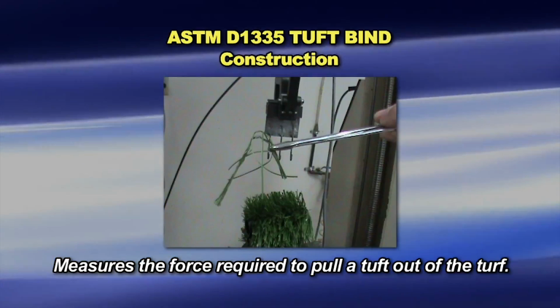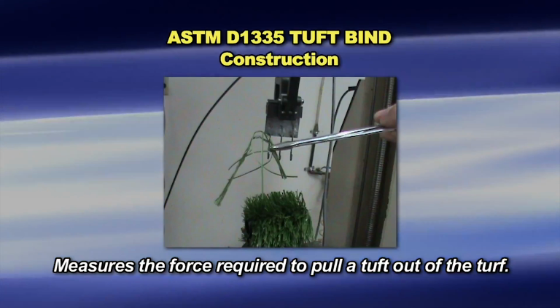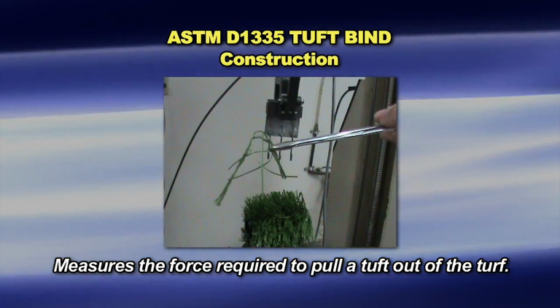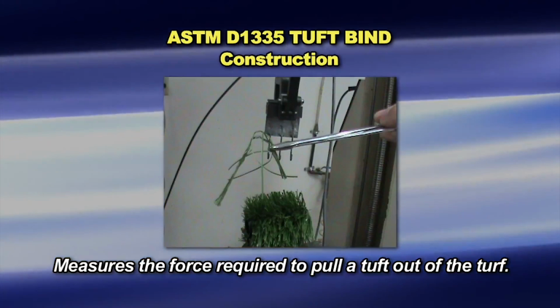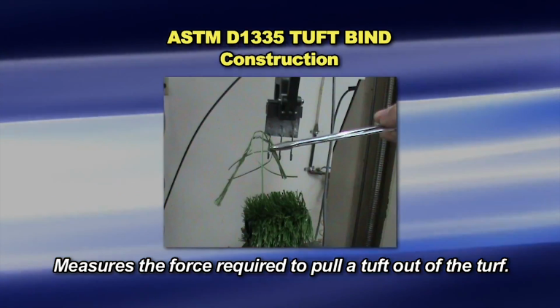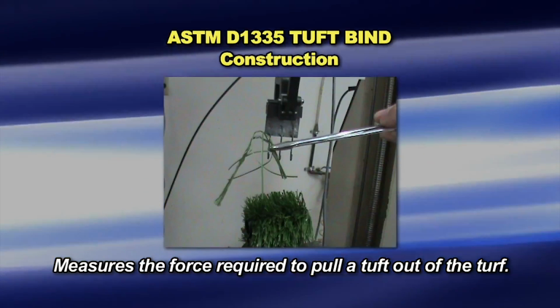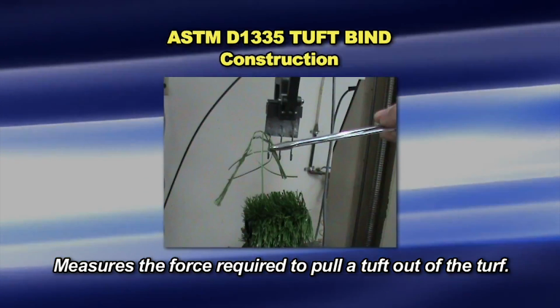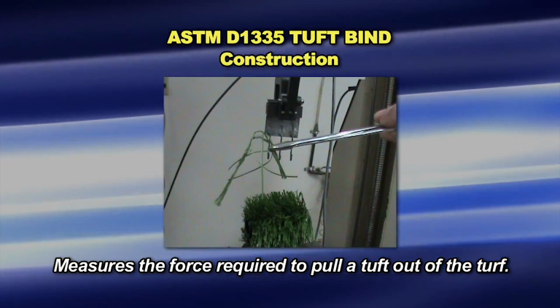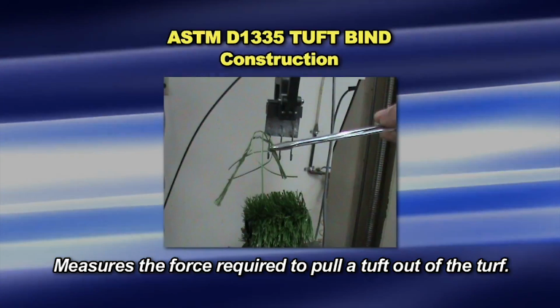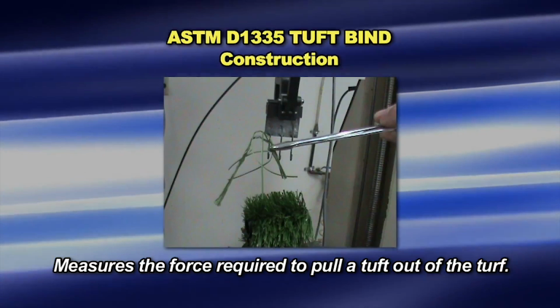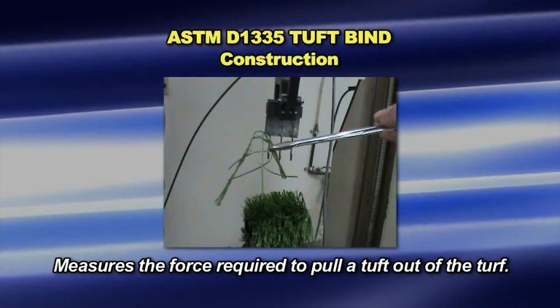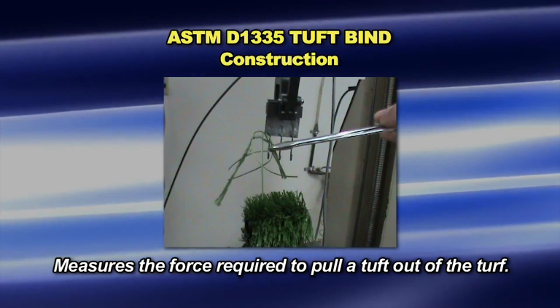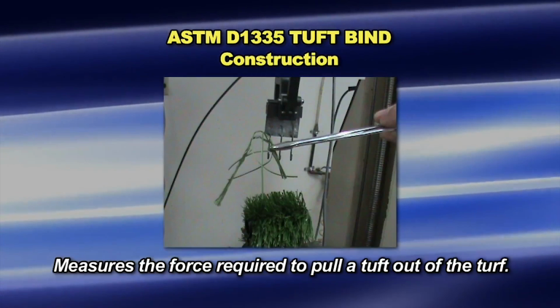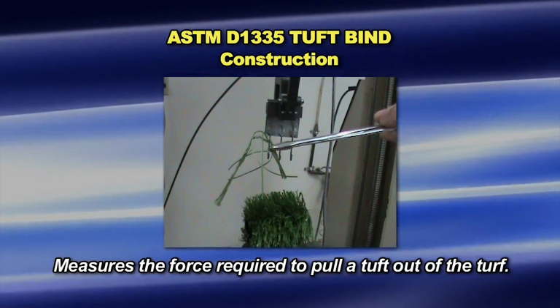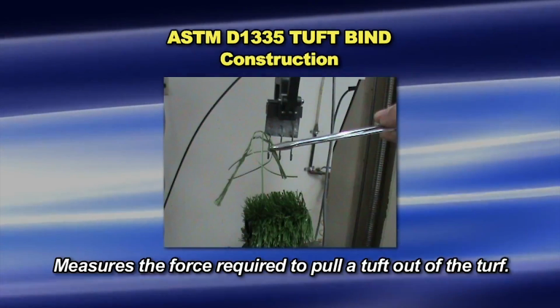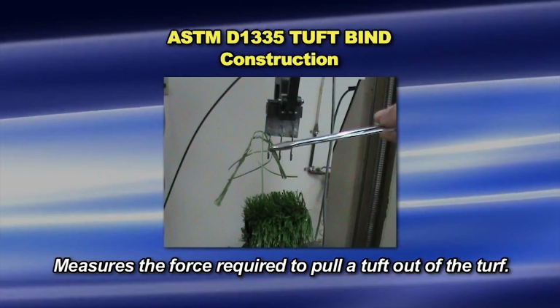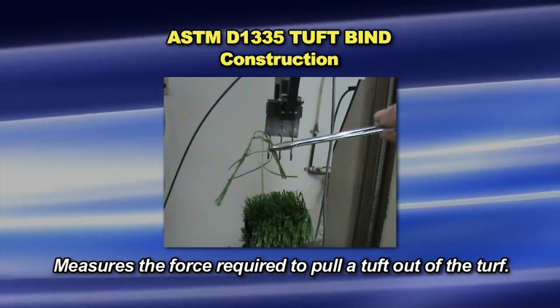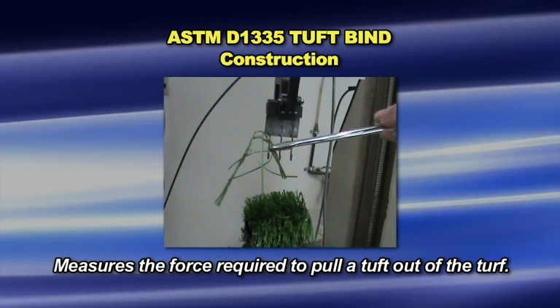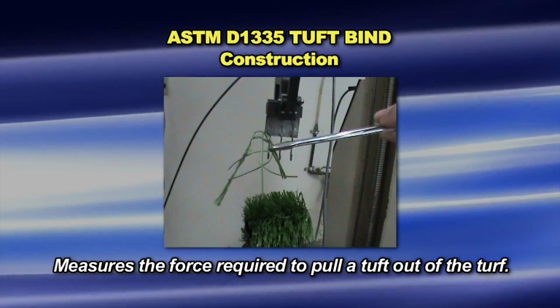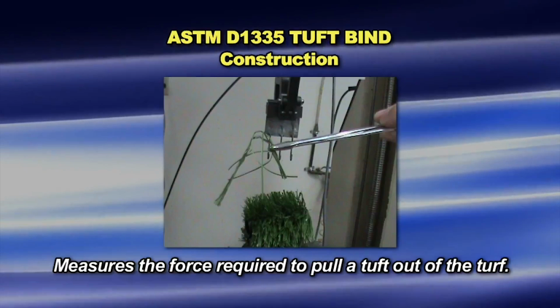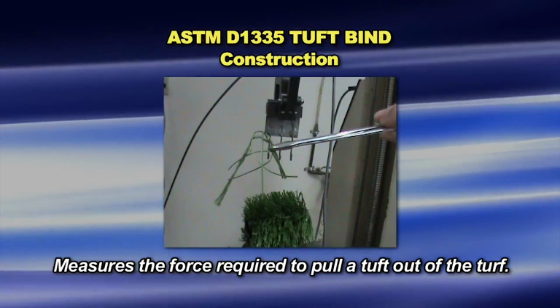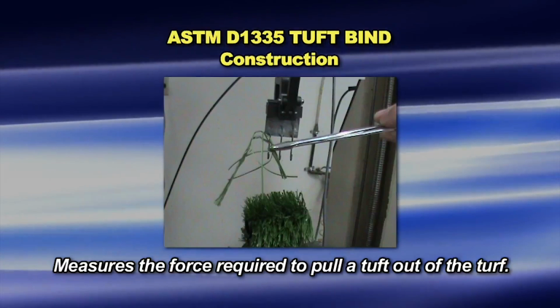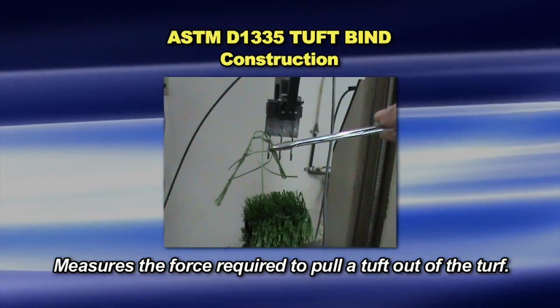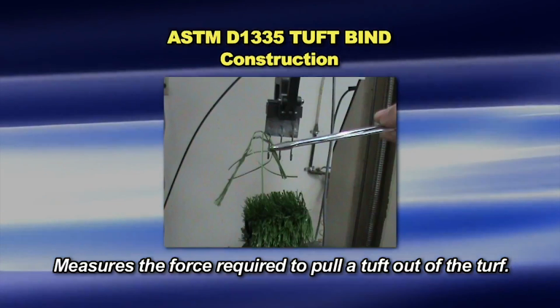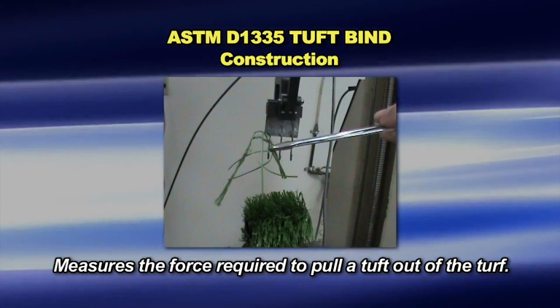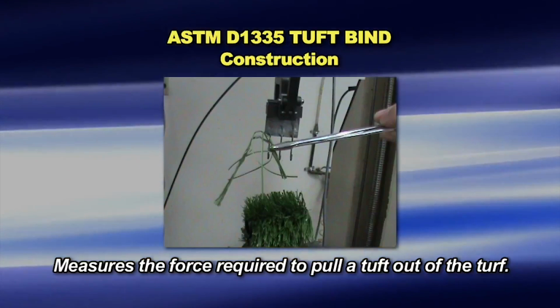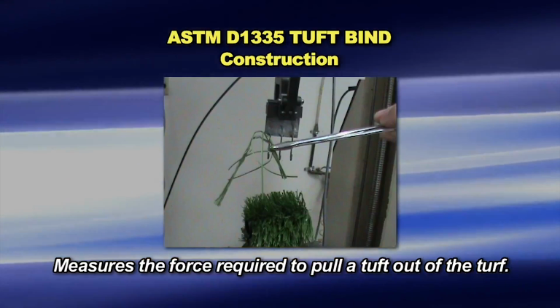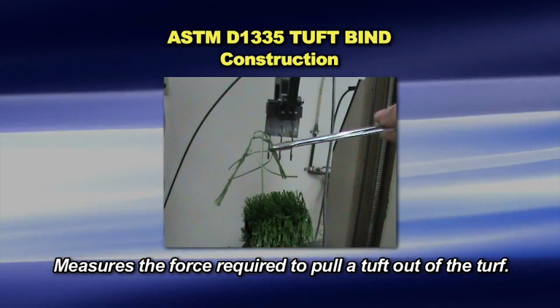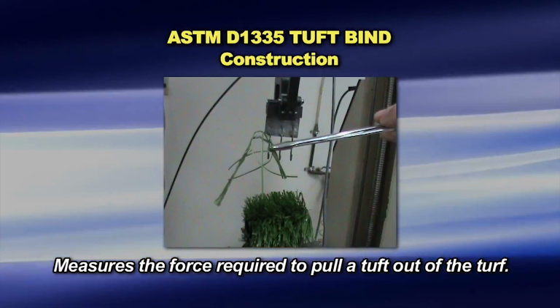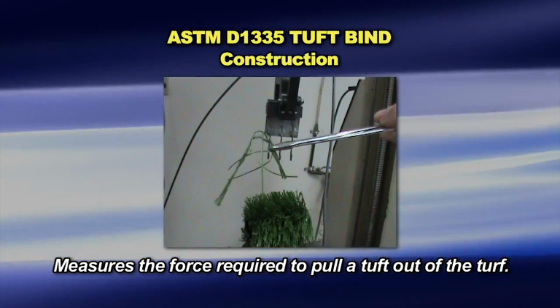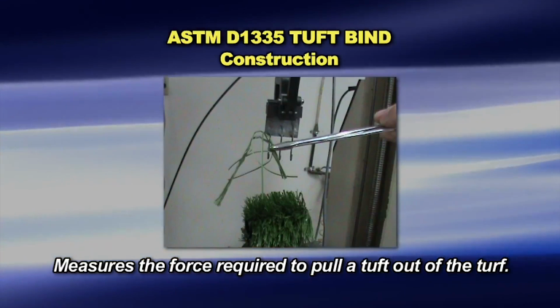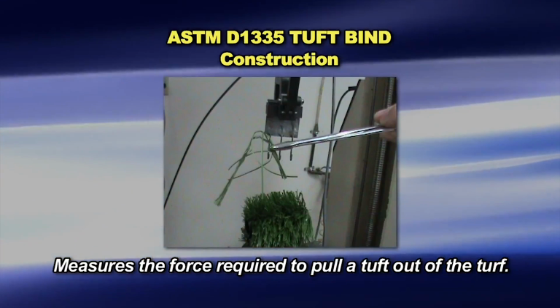Testing is continued until three tufts are pulled from each of the five specimens. The average force of the fifteen pulls is the tuft bind.